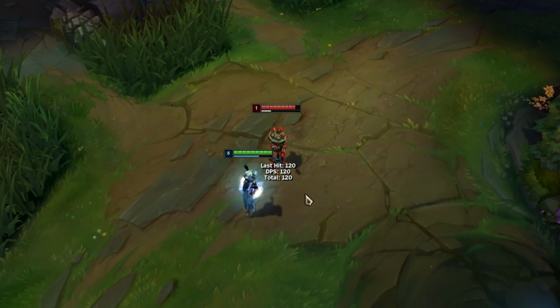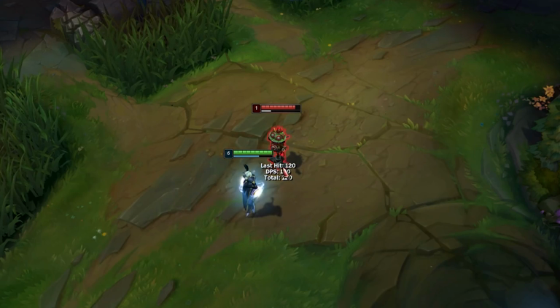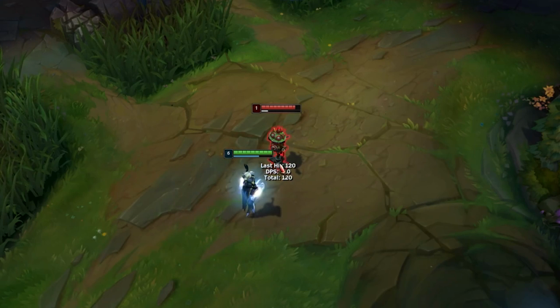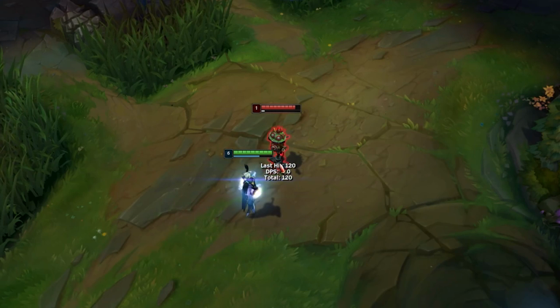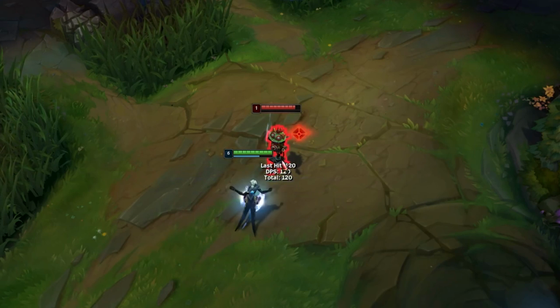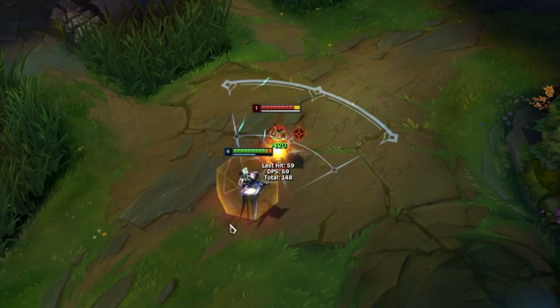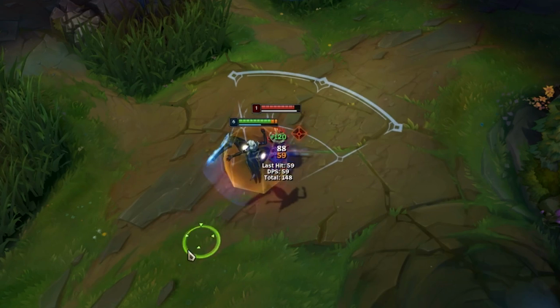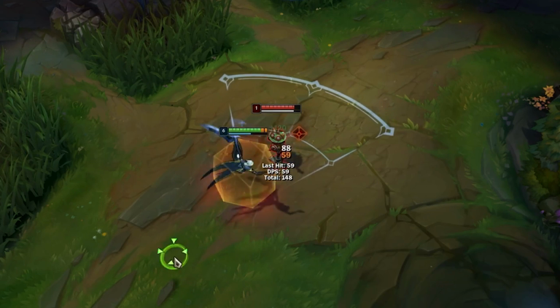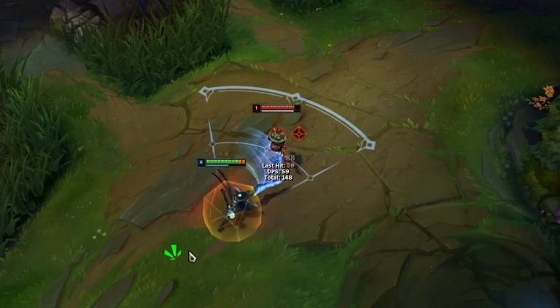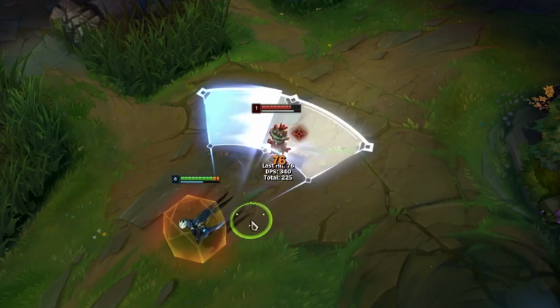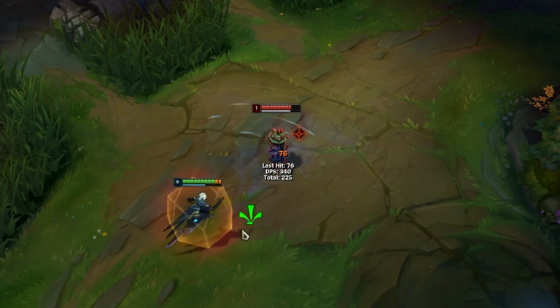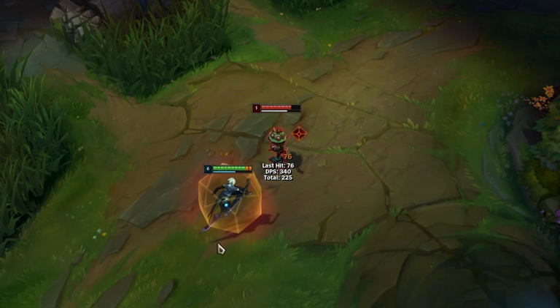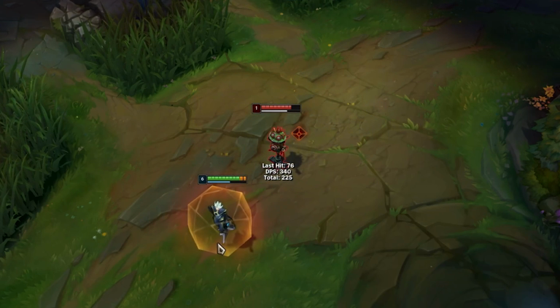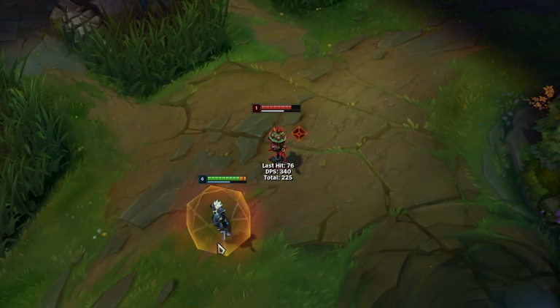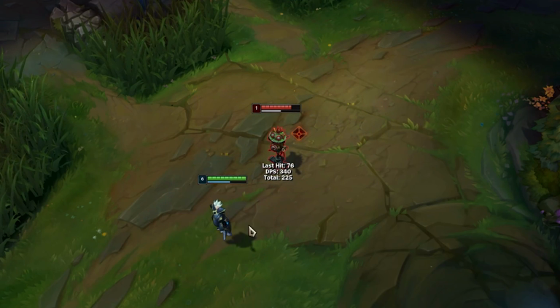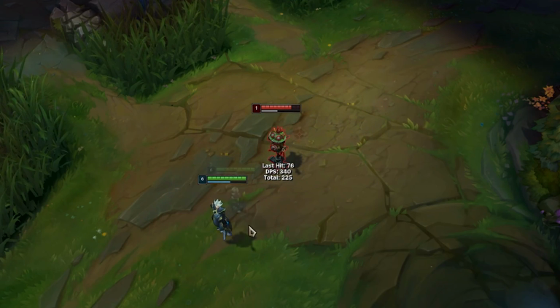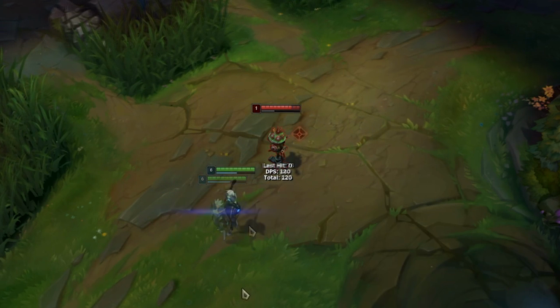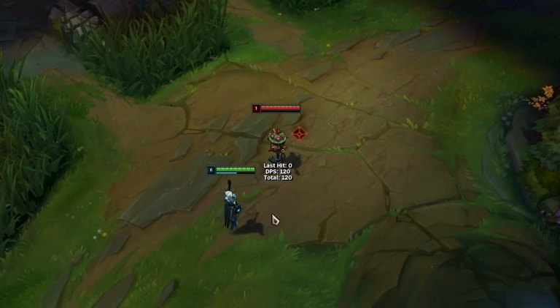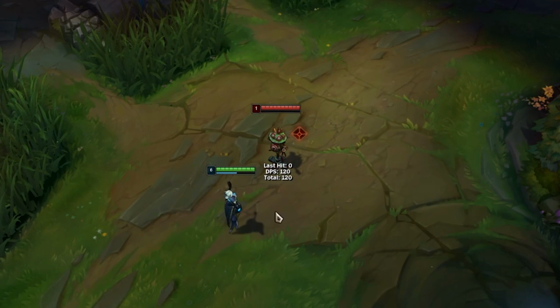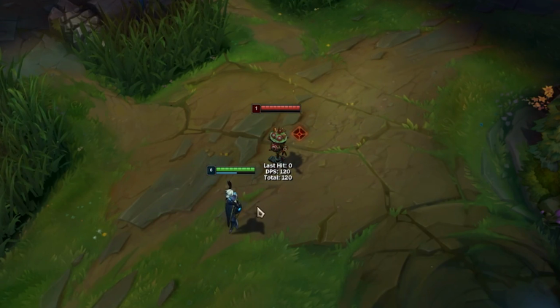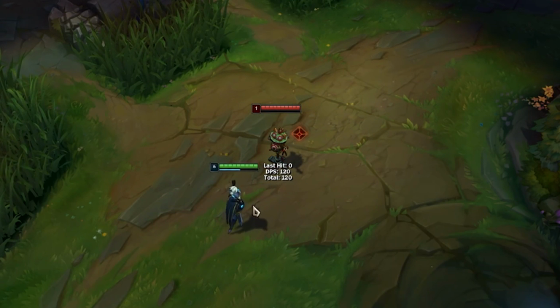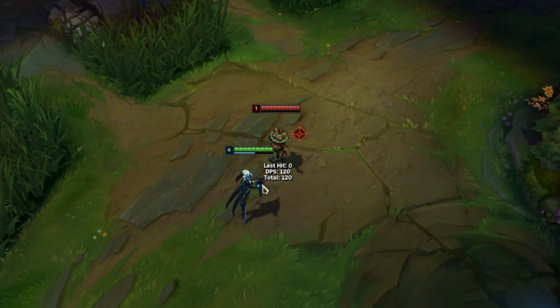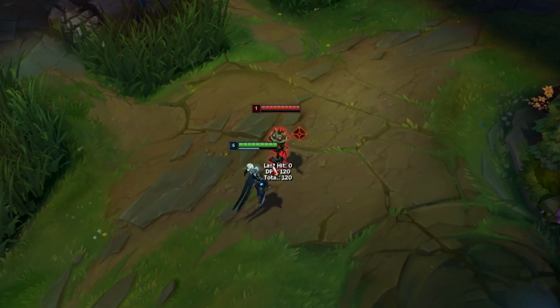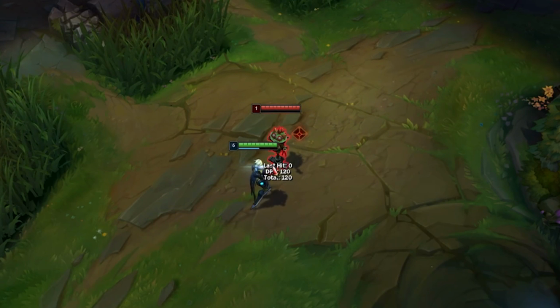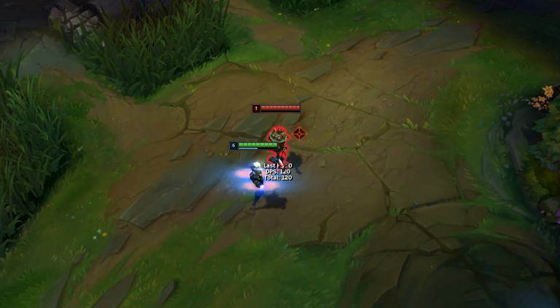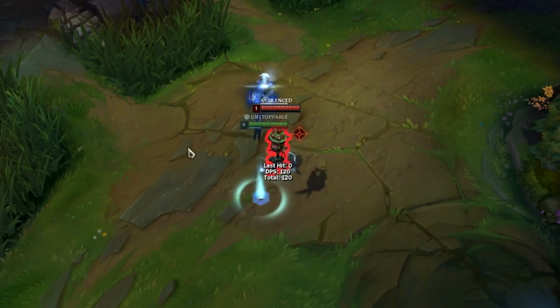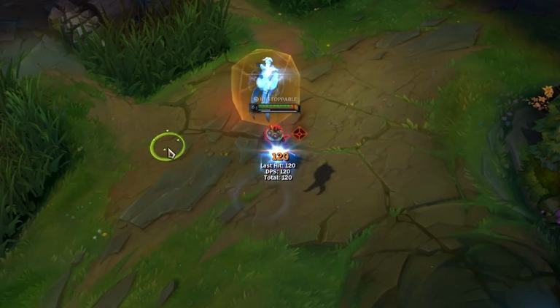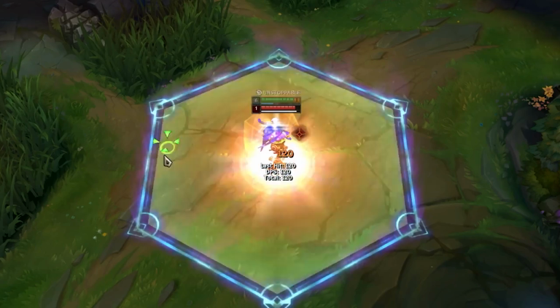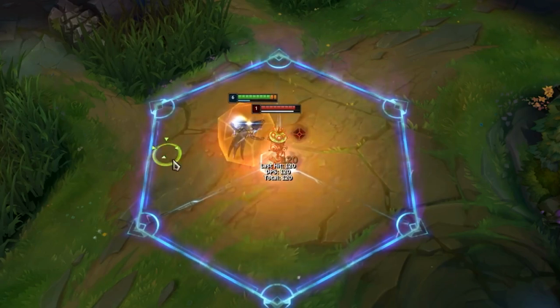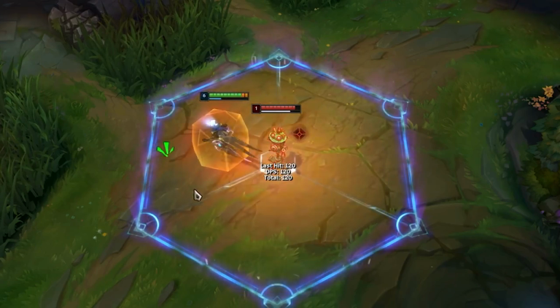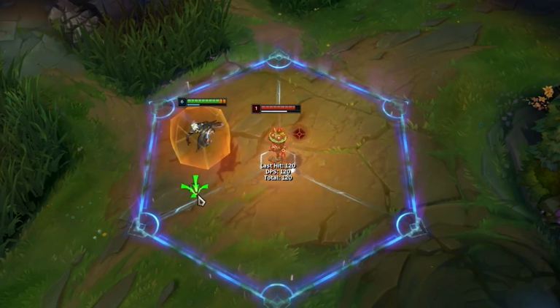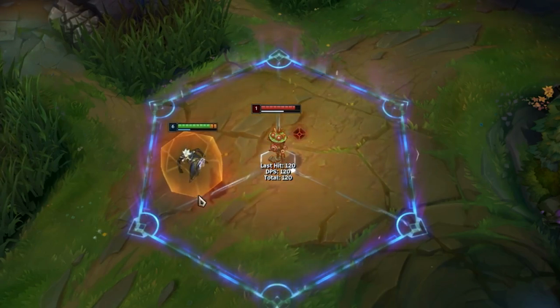Camille's Q is an uncancellable windup. This means that she can cast any other ability during her Q to cancel the Q animation completely.